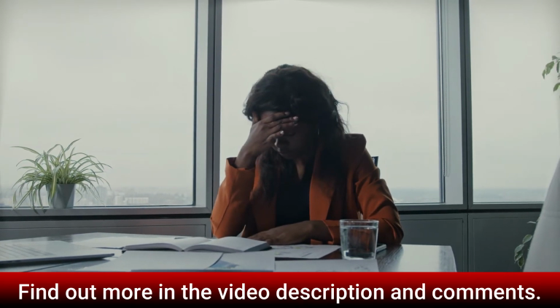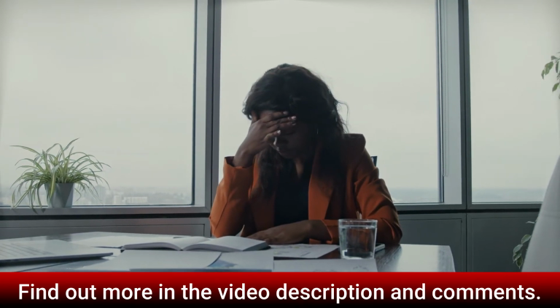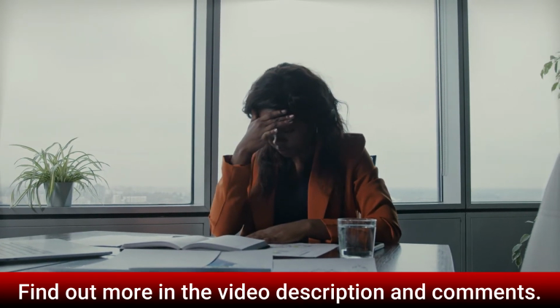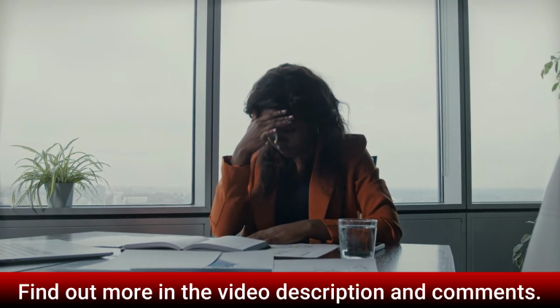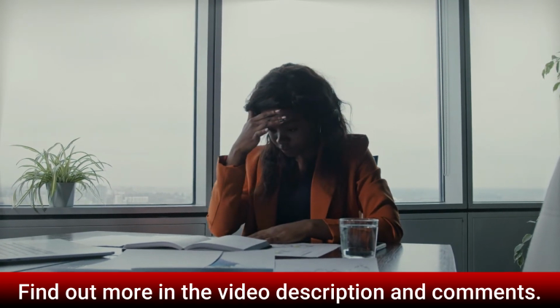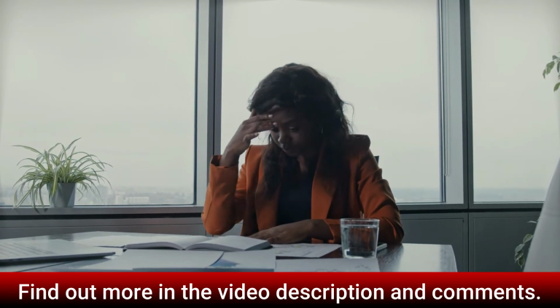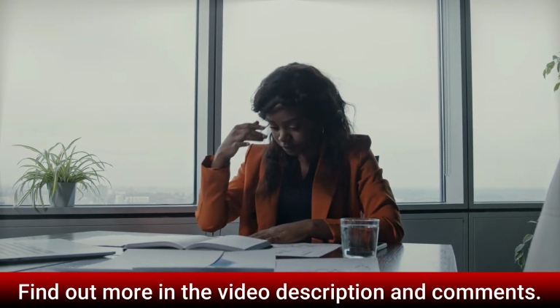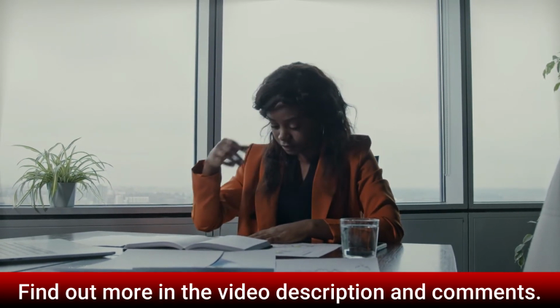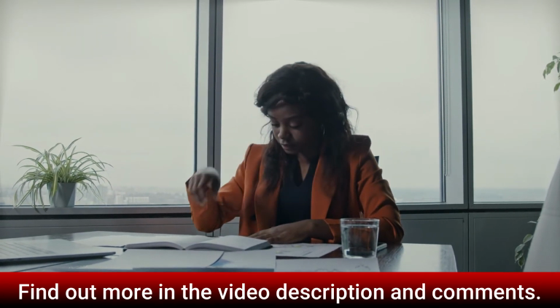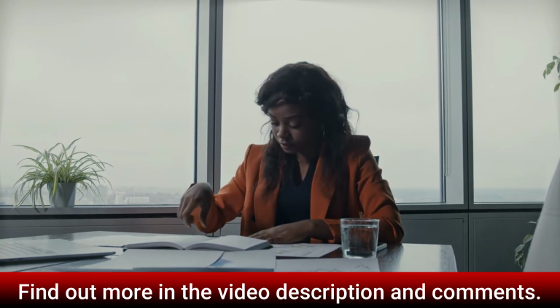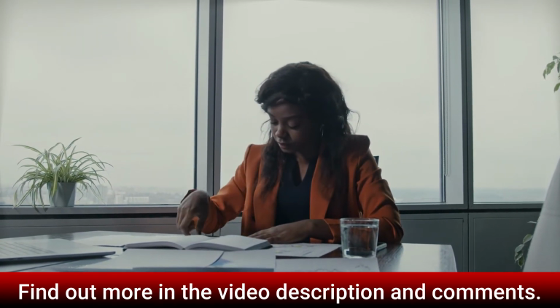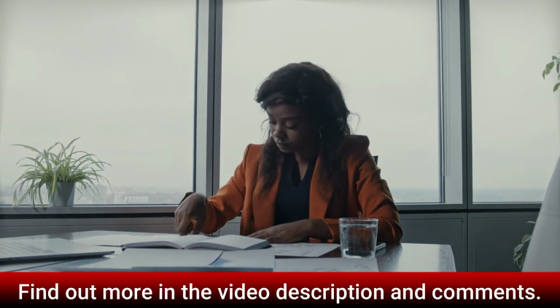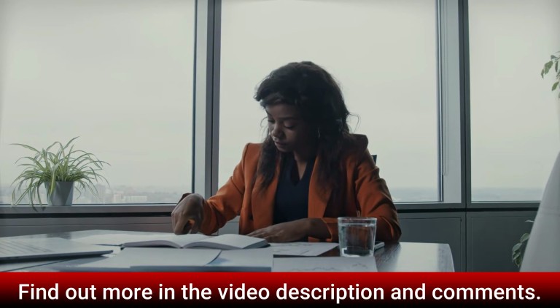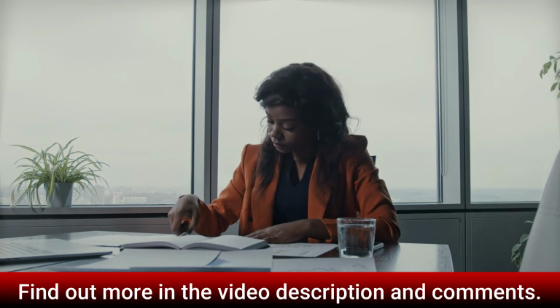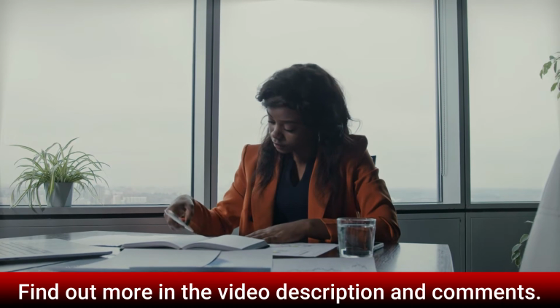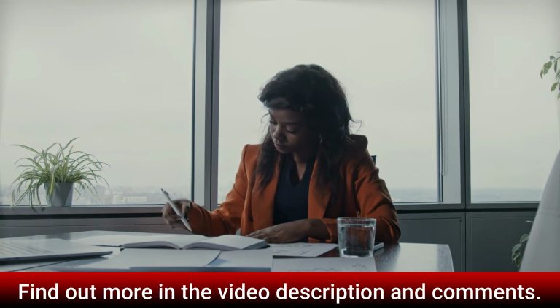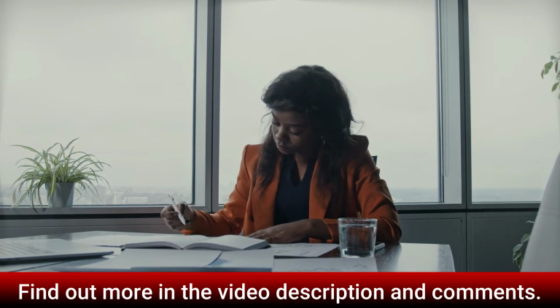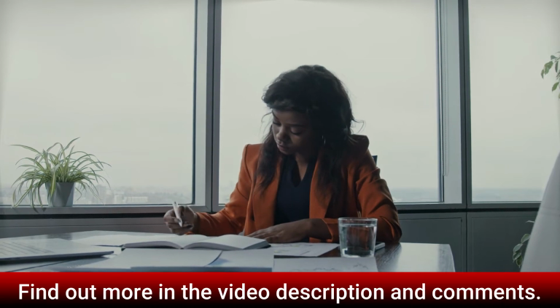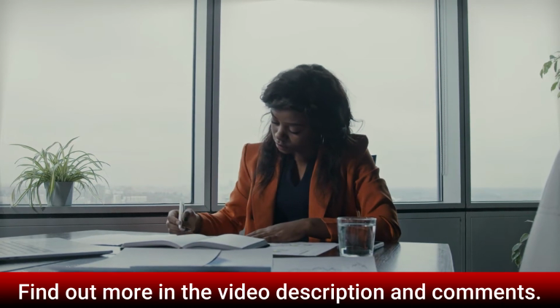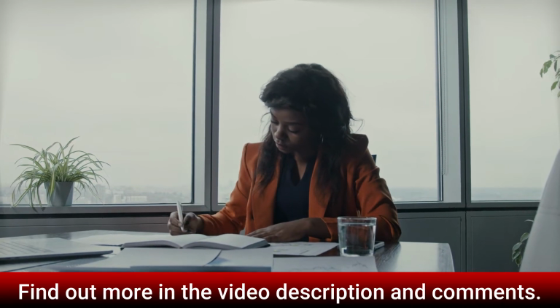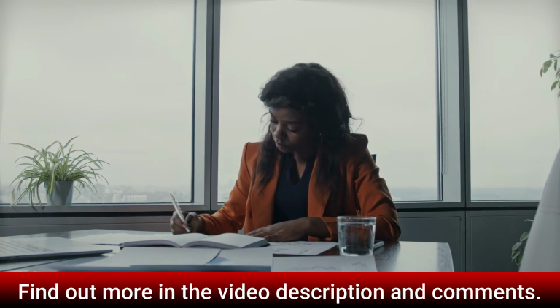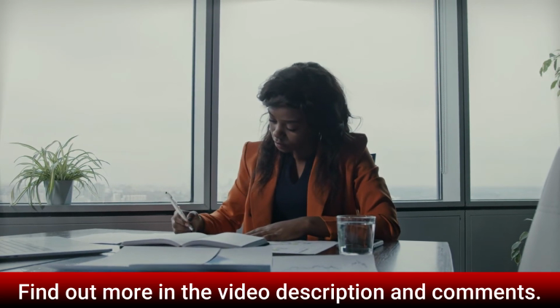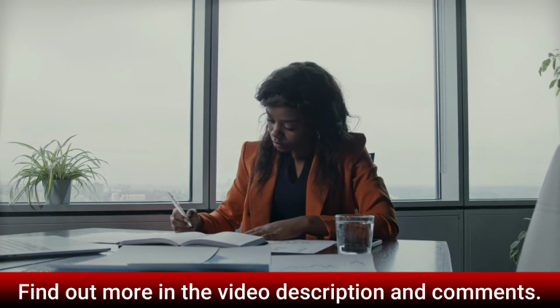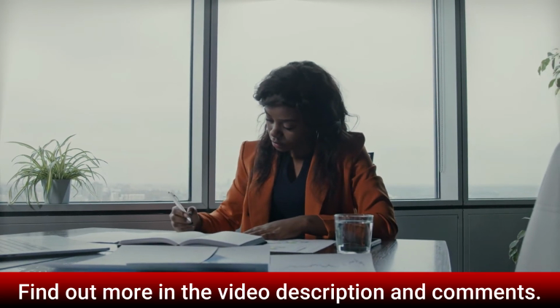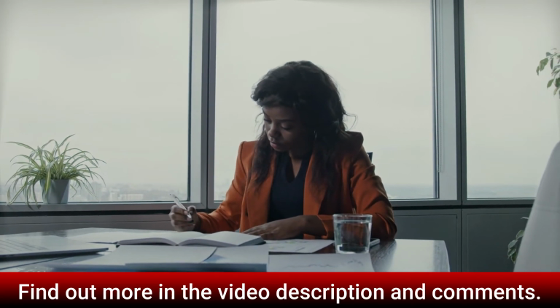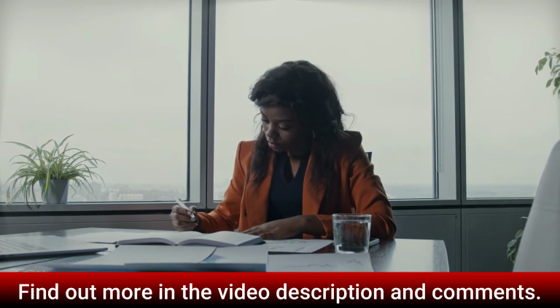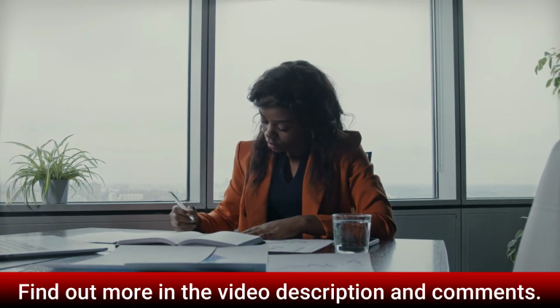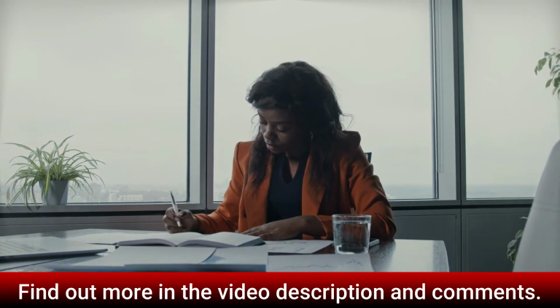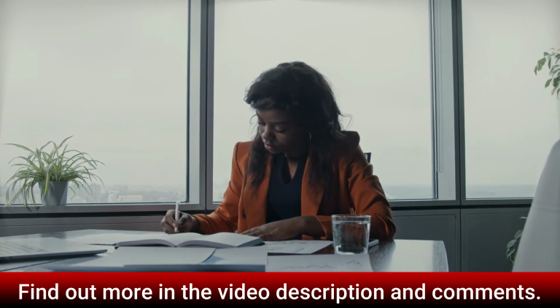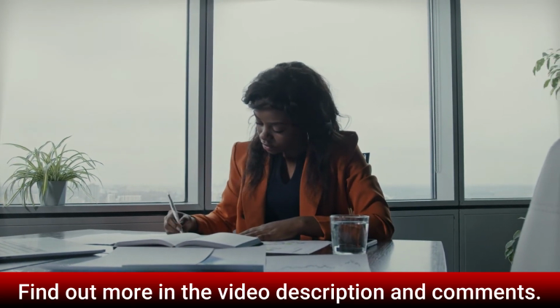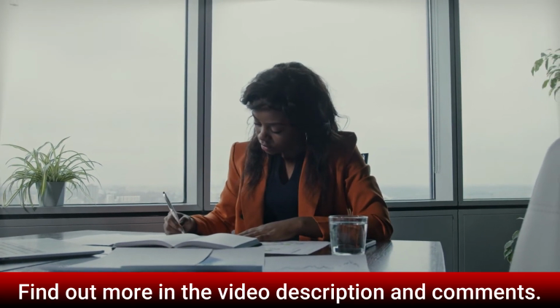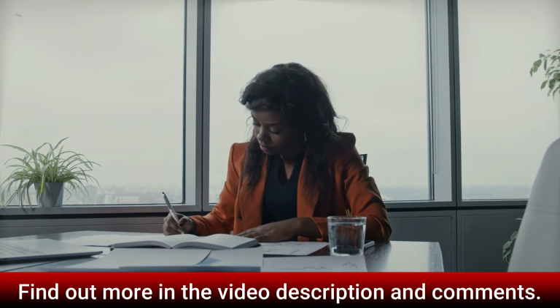8. No jitters or crashes. 9. No sugar, no carbs, no fat. 10. Long-term and short-term cognitive benefits.